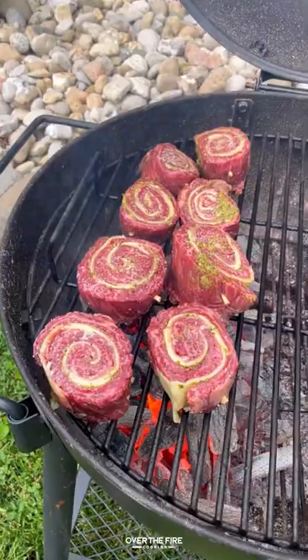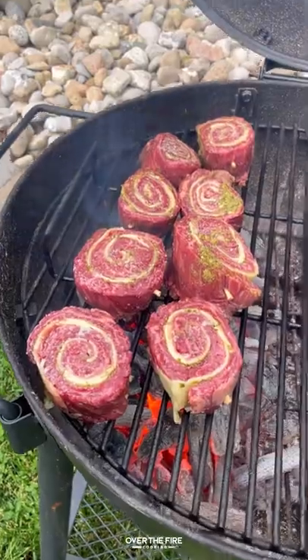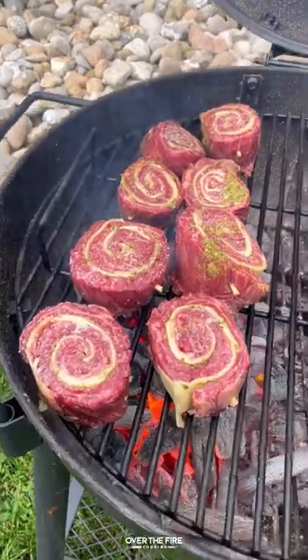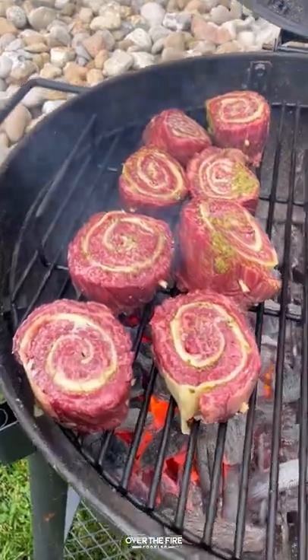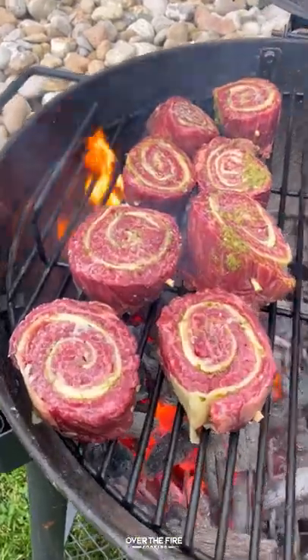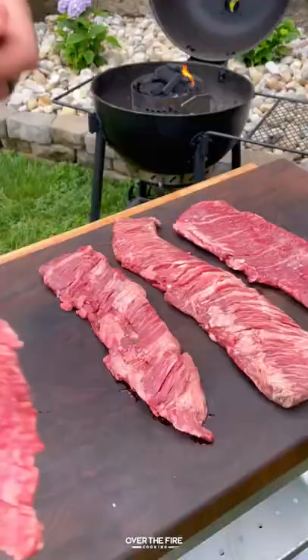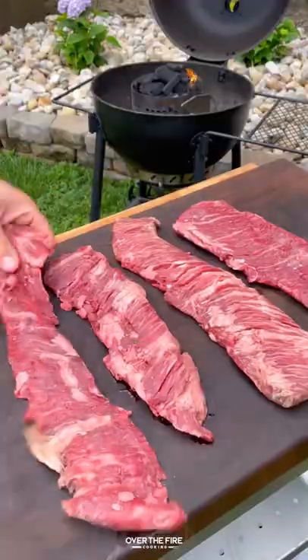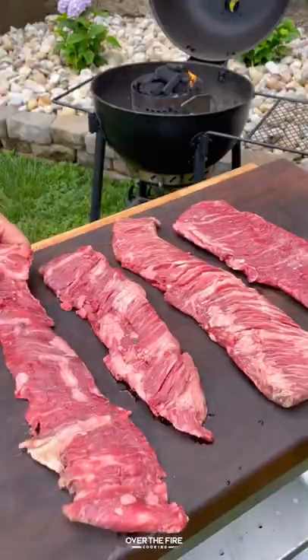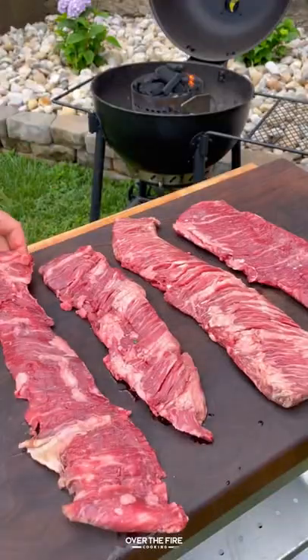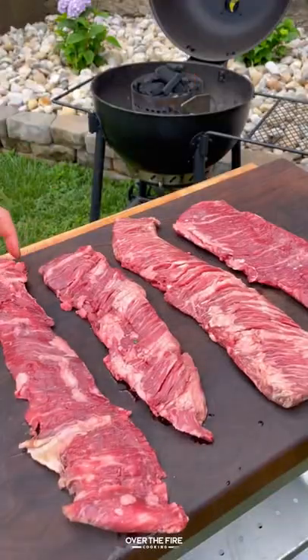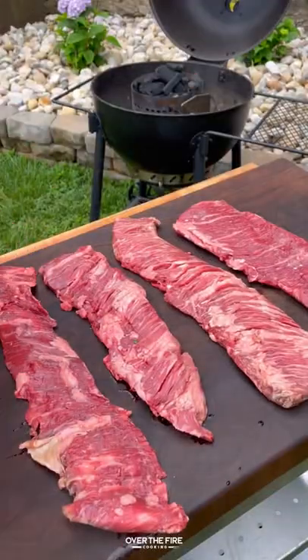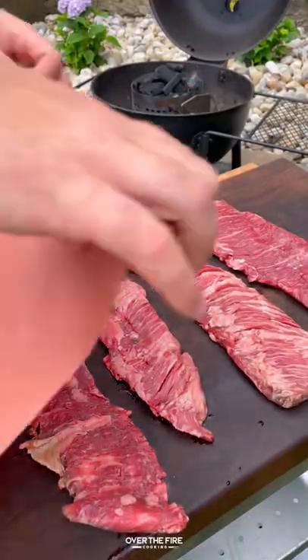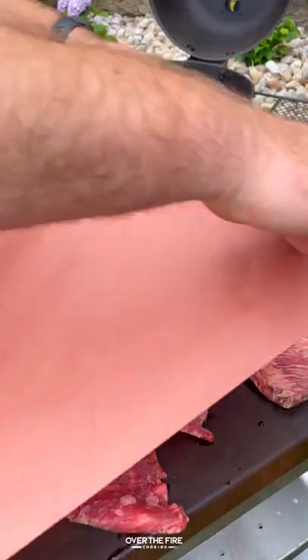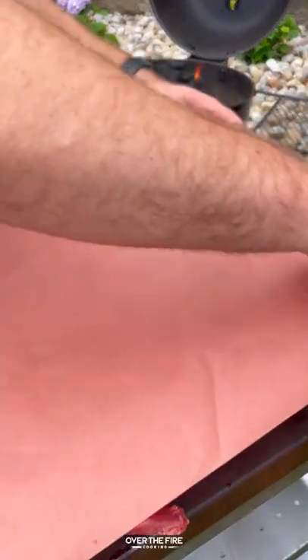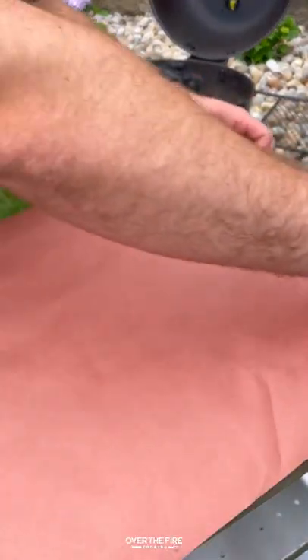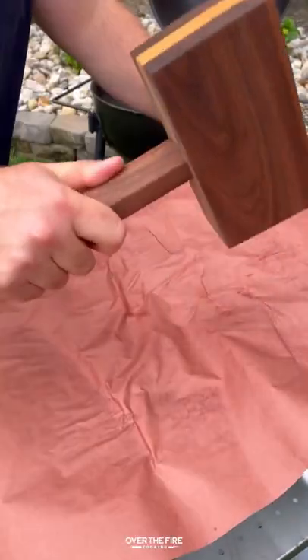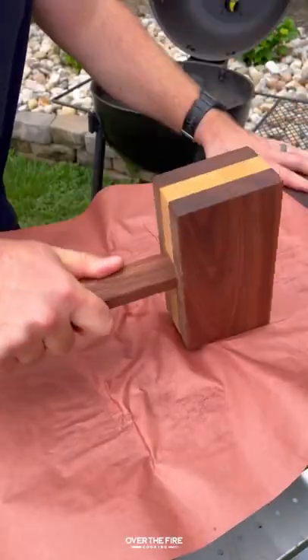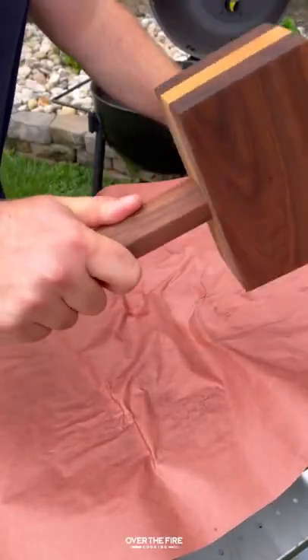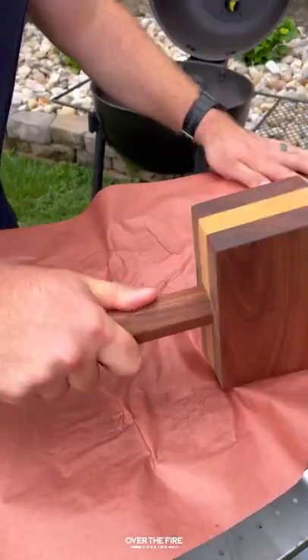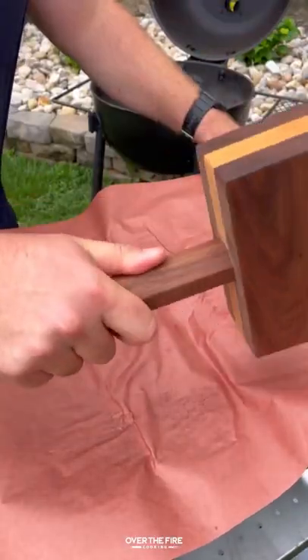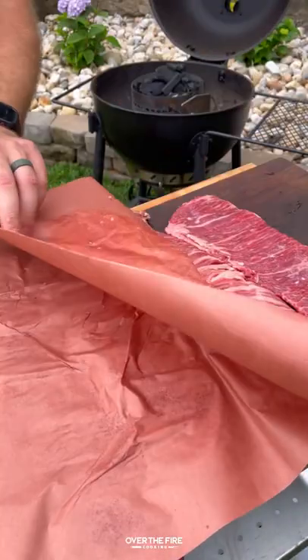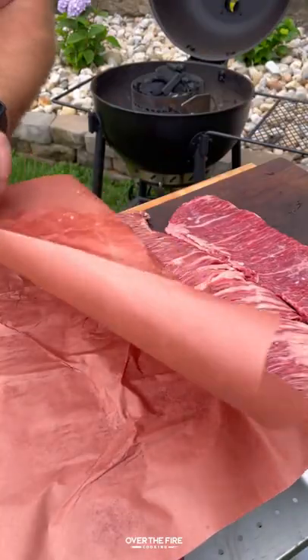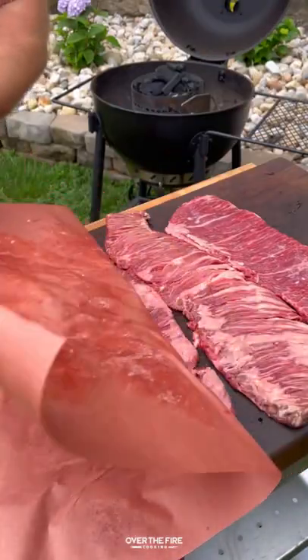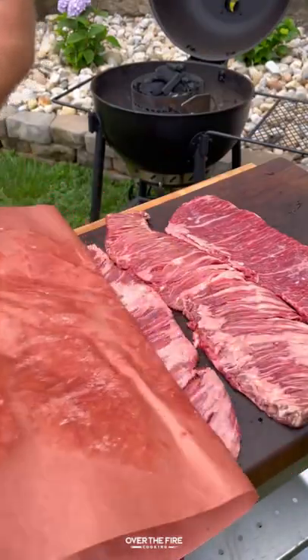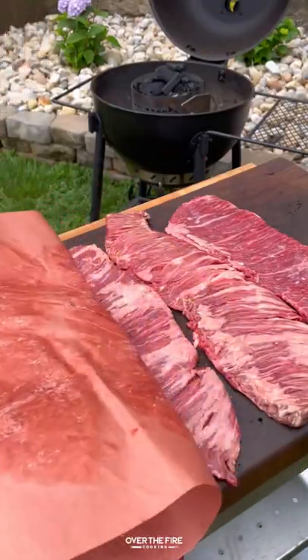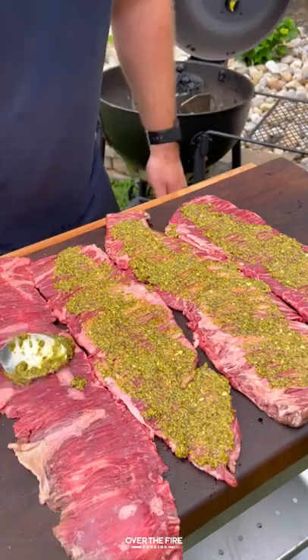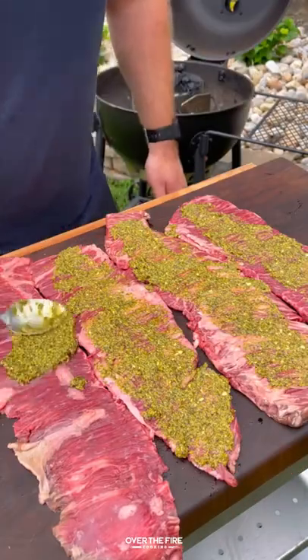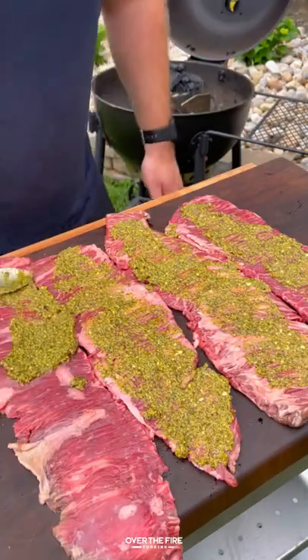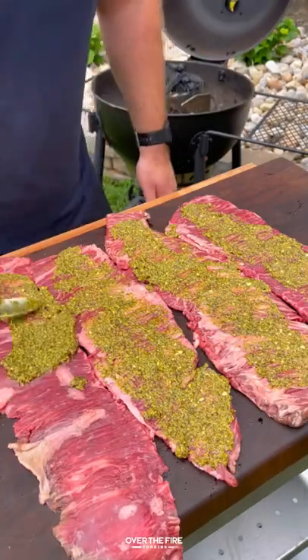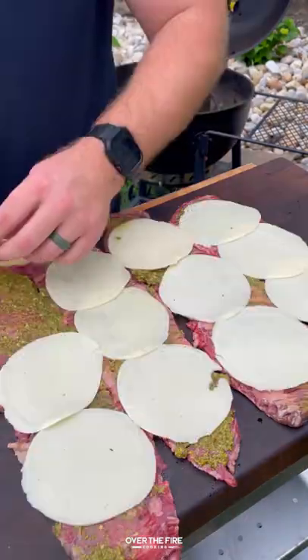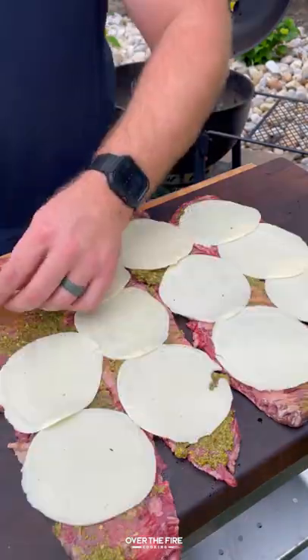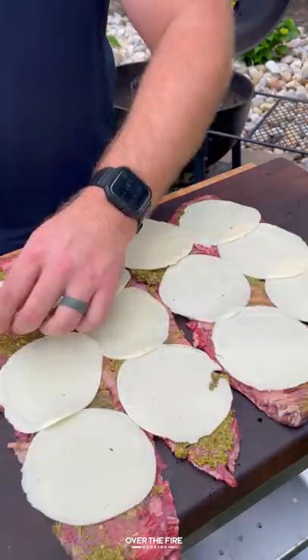Grilled steak pinwheels with the help from the toughest silicone ring on the market, Kalo Q2X.